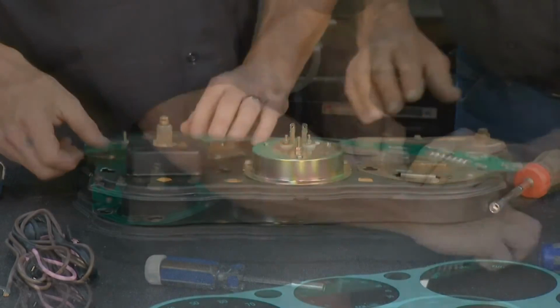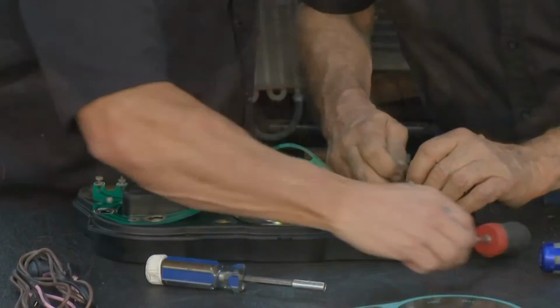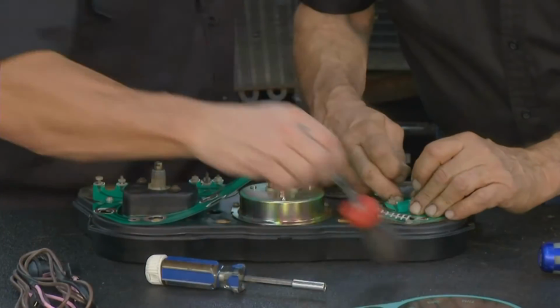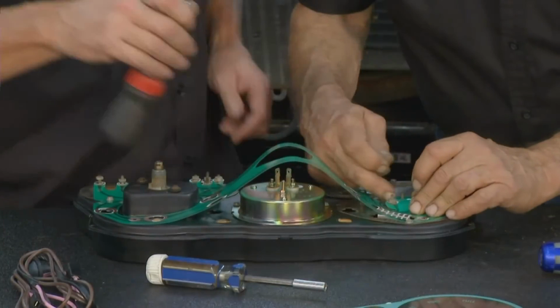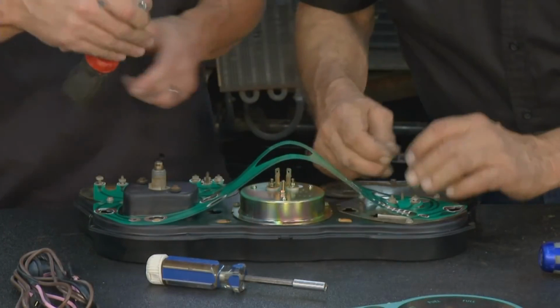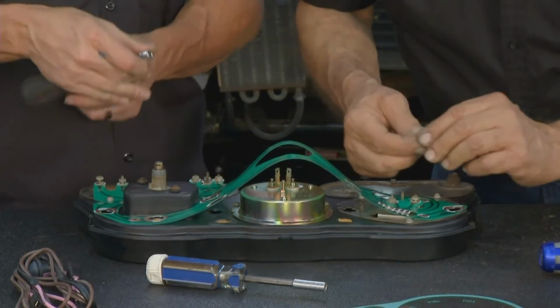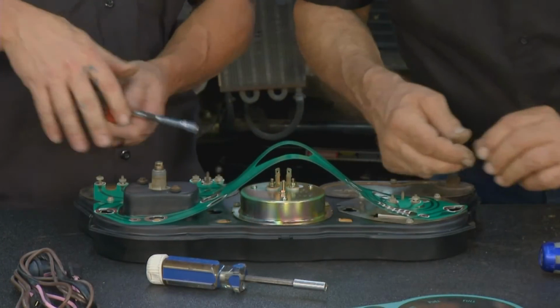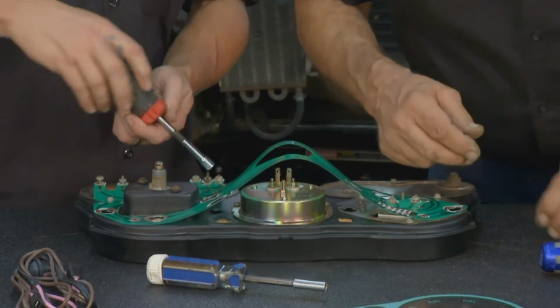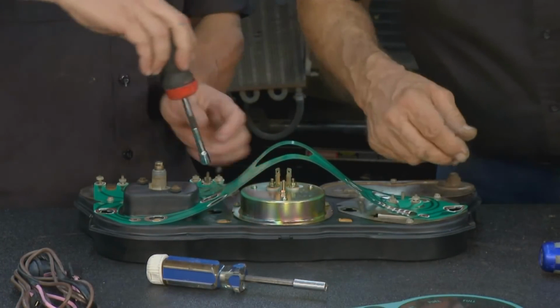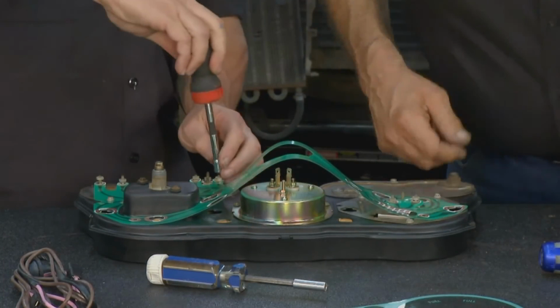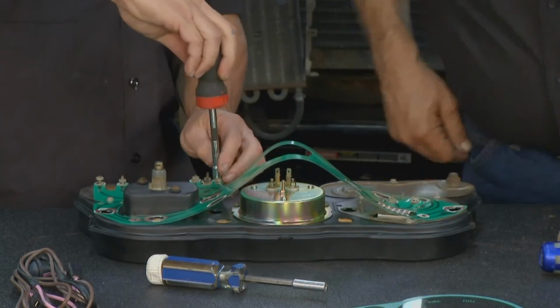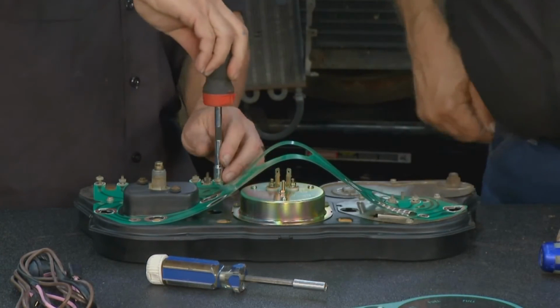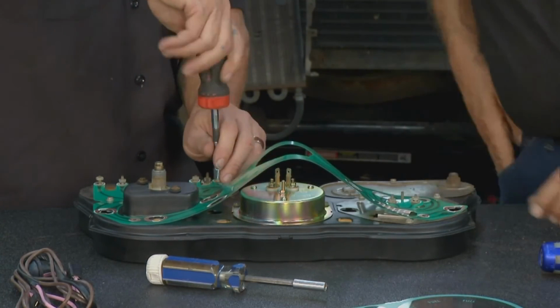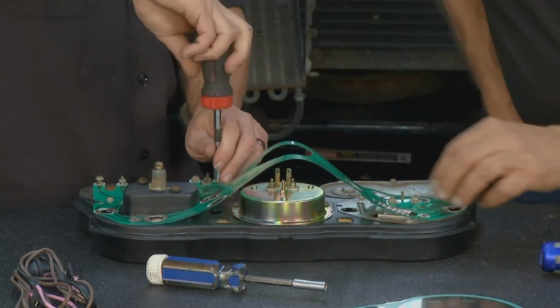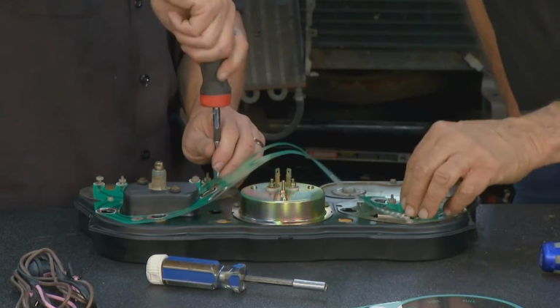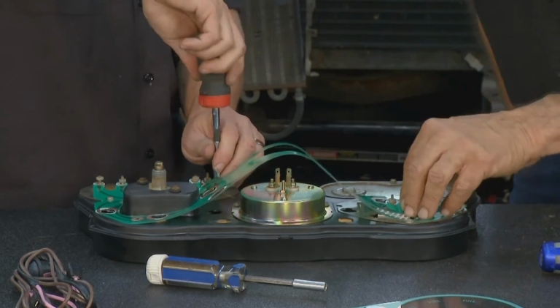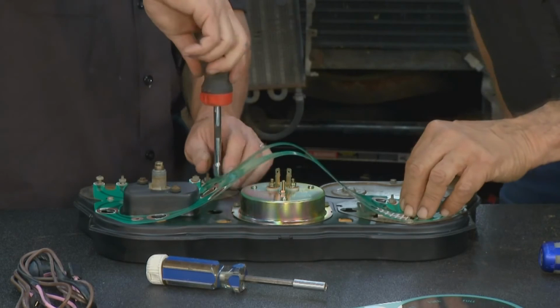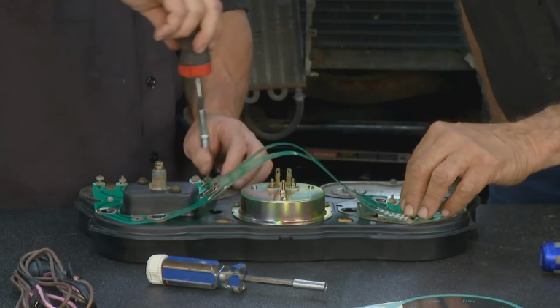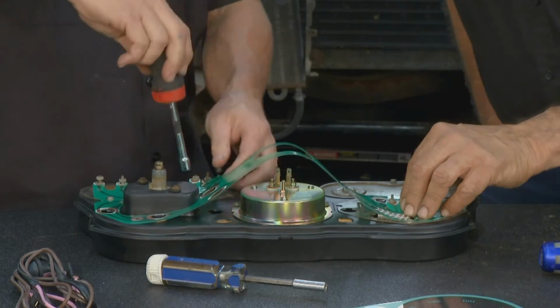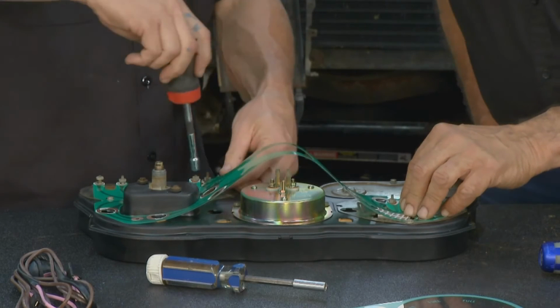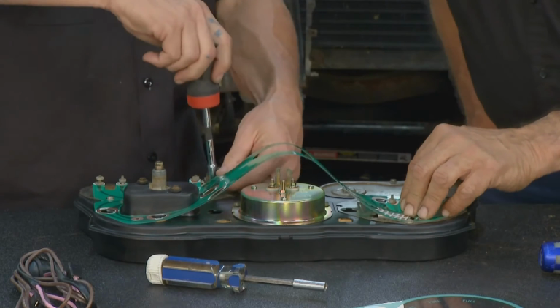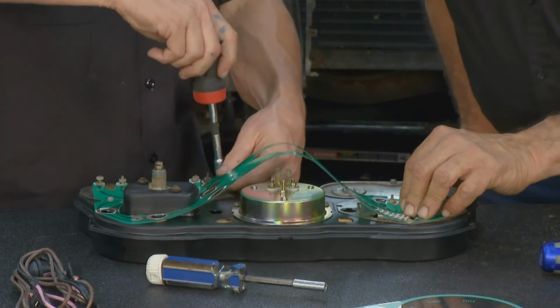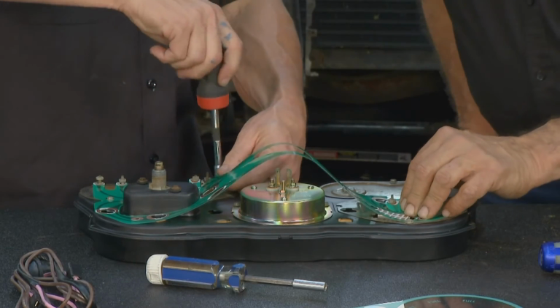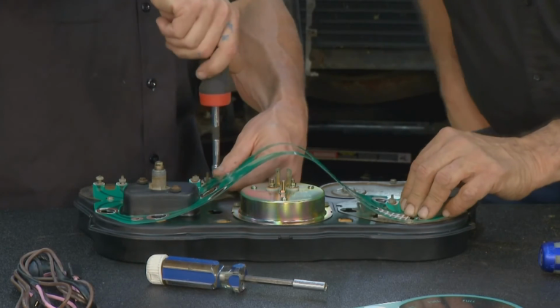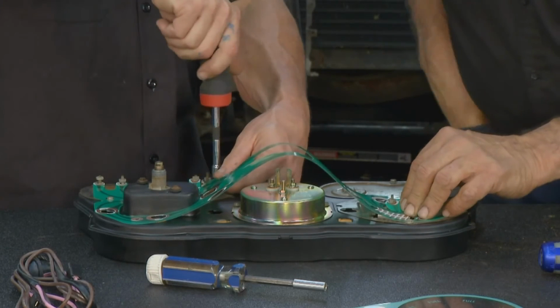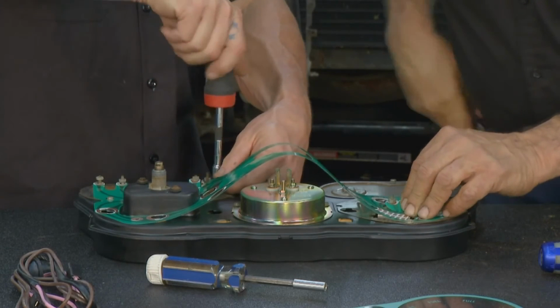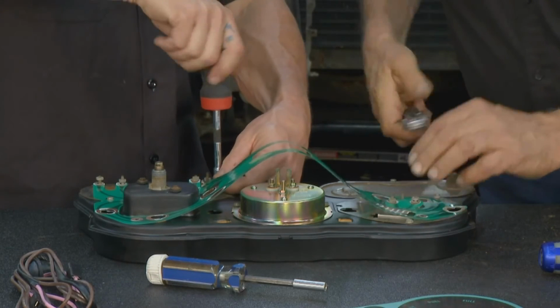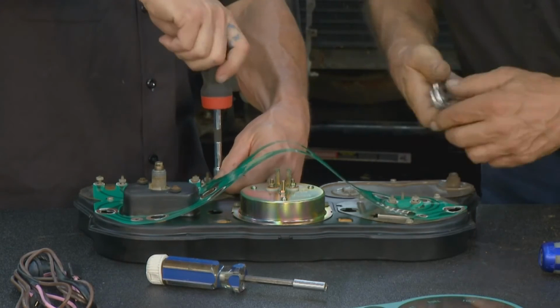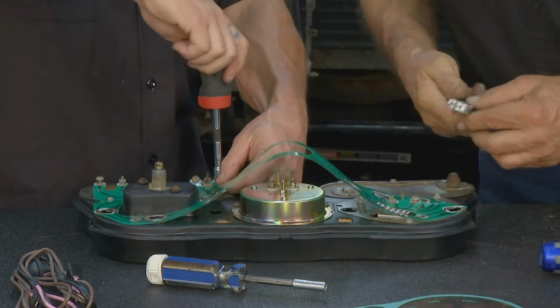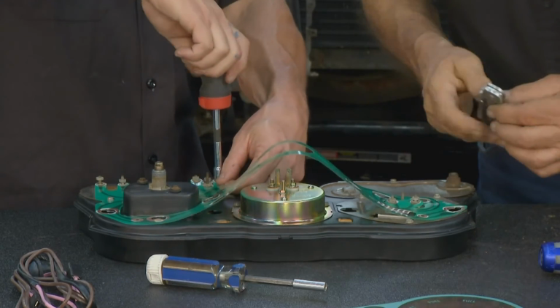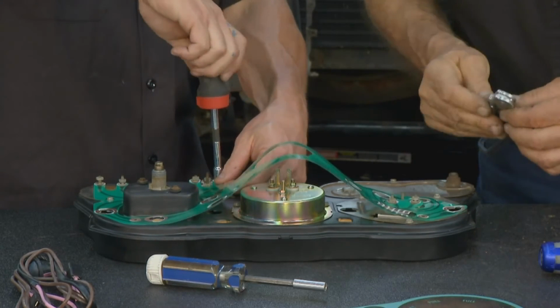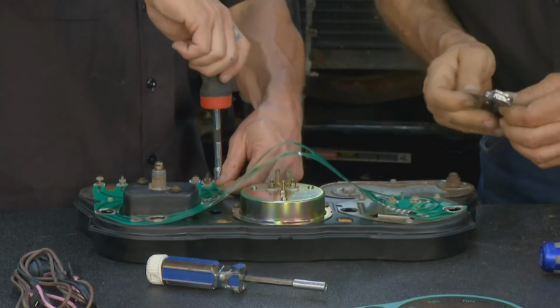Once the housing is all assembled, get all your gauges in, all your bulbs, put all your screws back together. Now we're ready to put it onto the bezel.